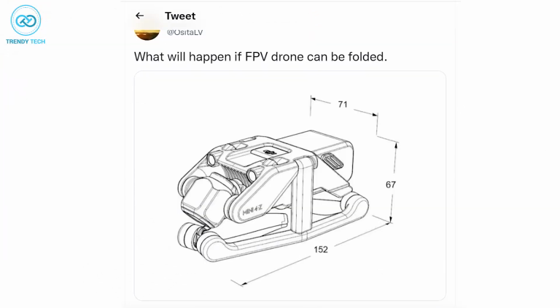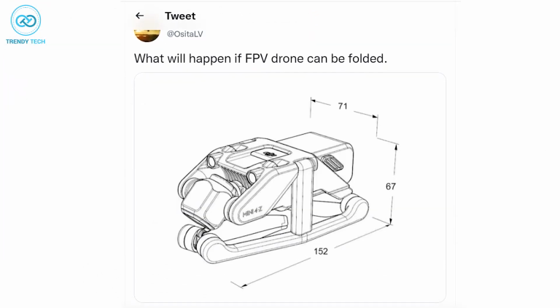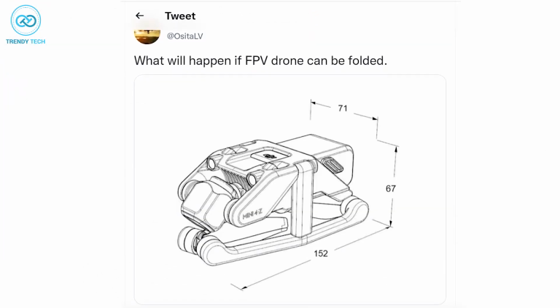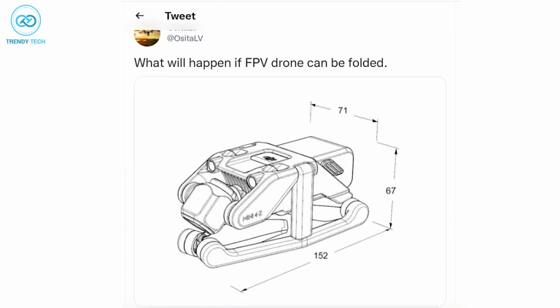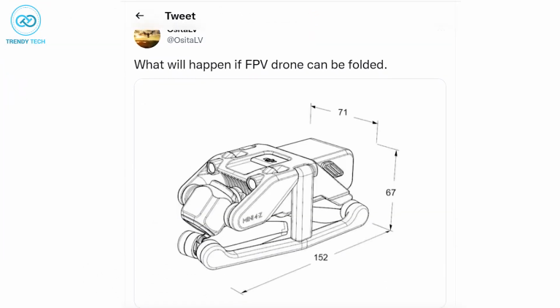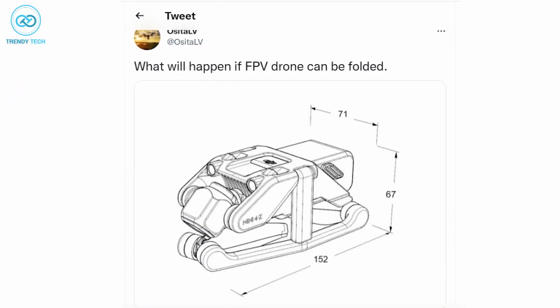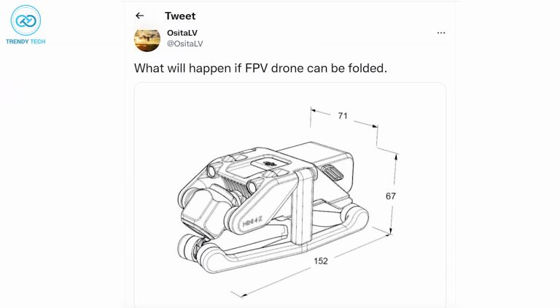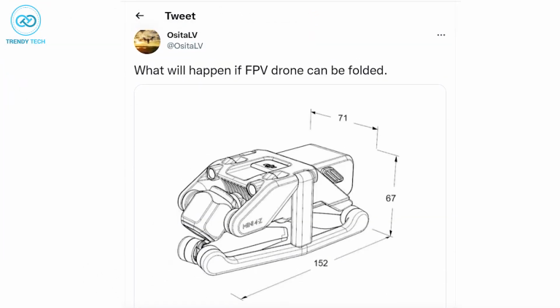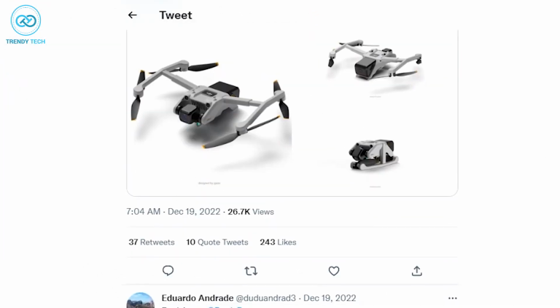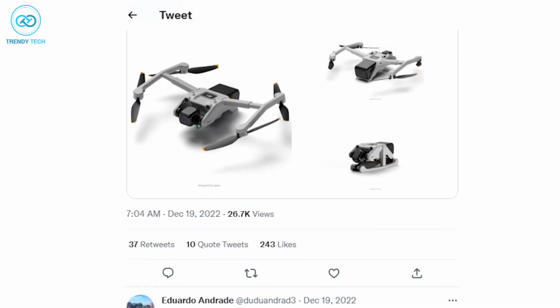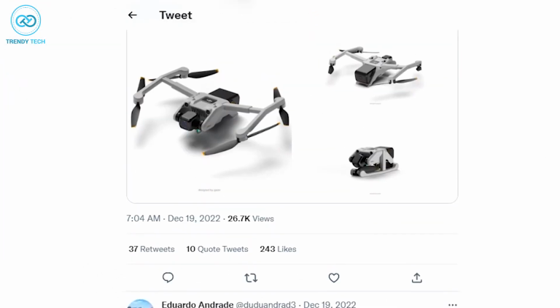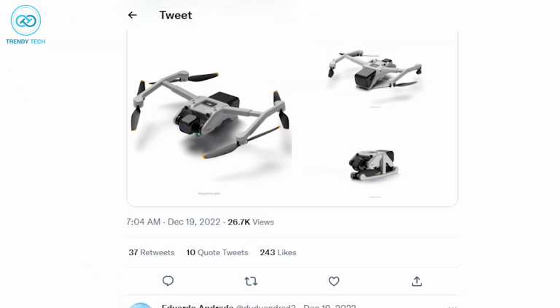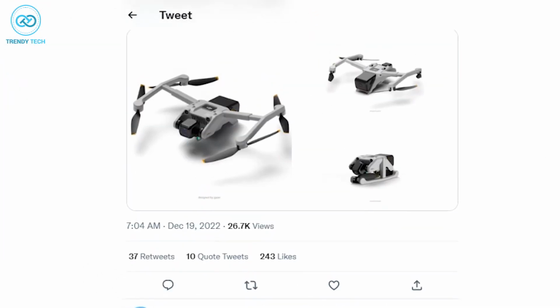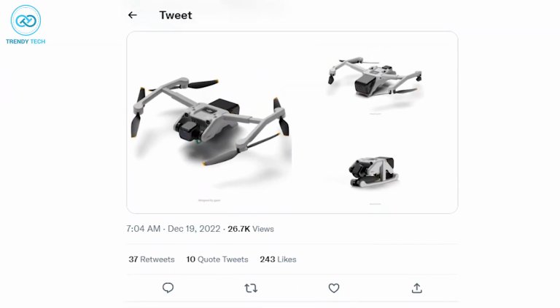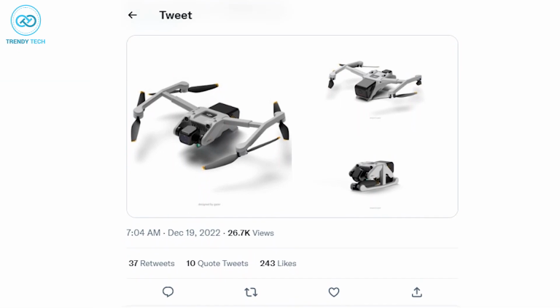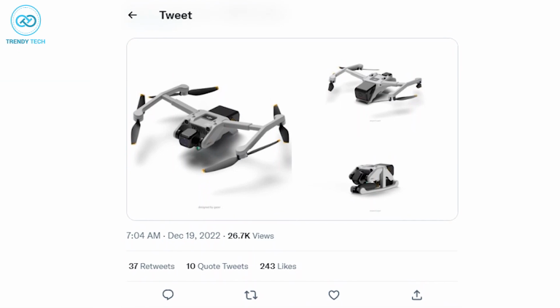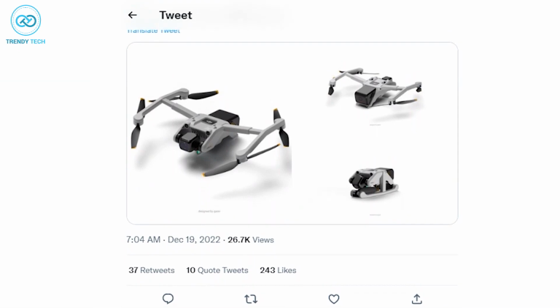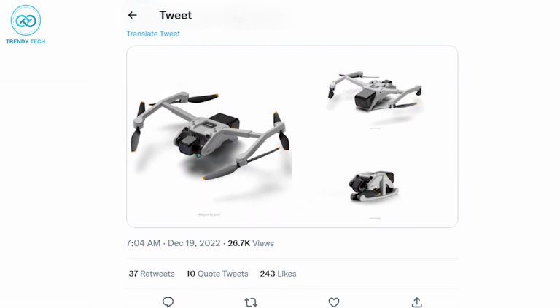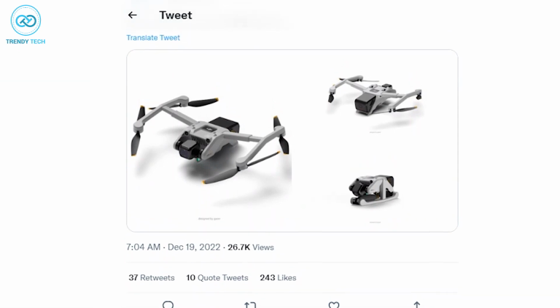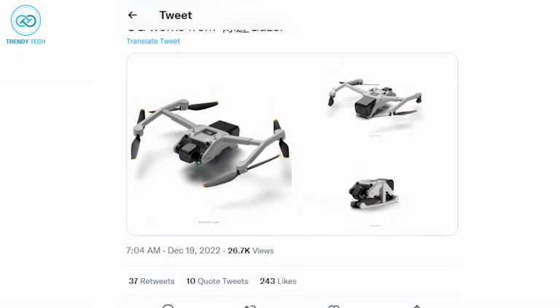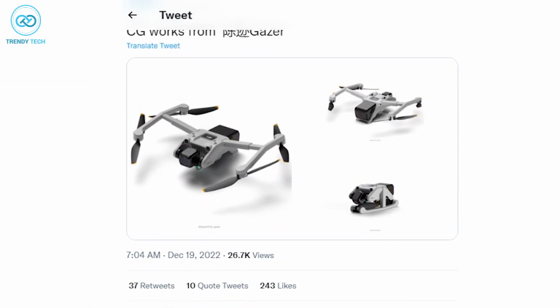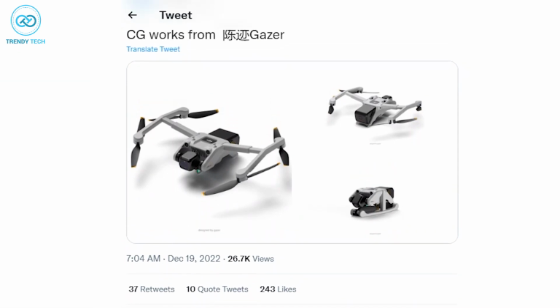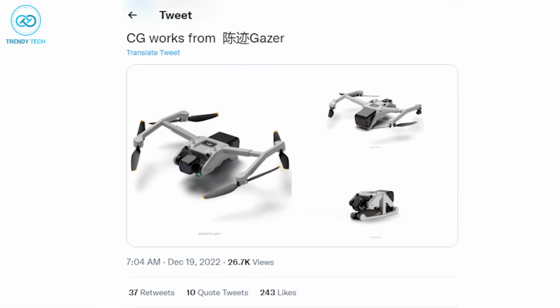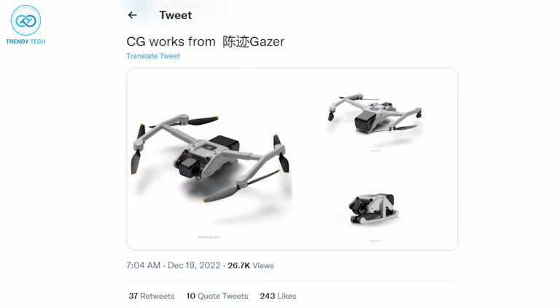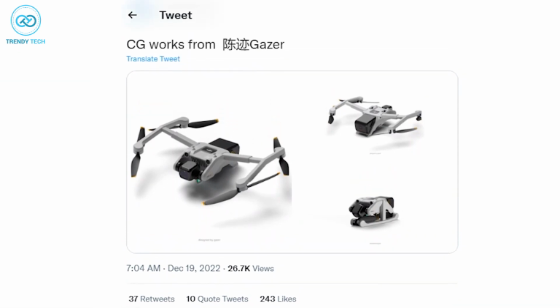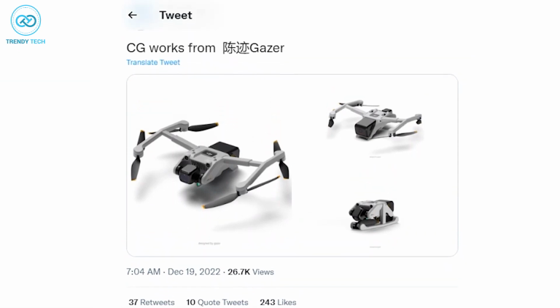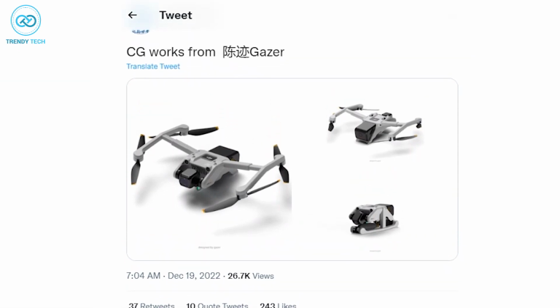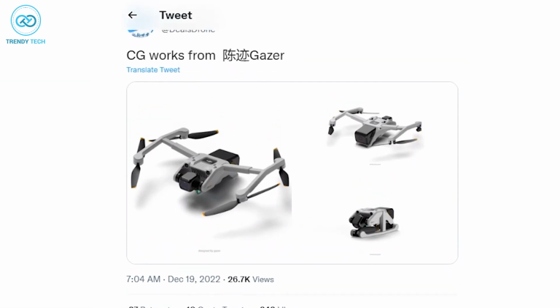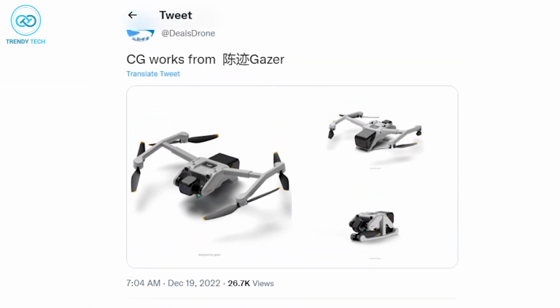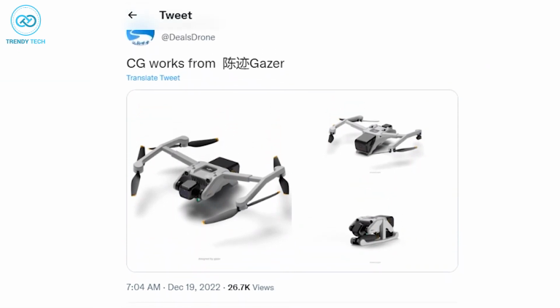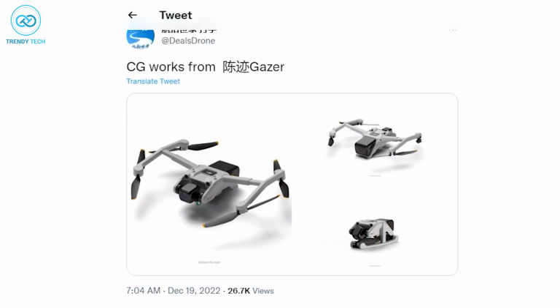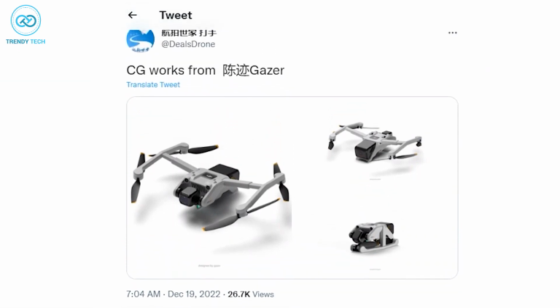The most interesting part is that these renders are also shared by renowned leakers Diels Drone and Asita Elvi.